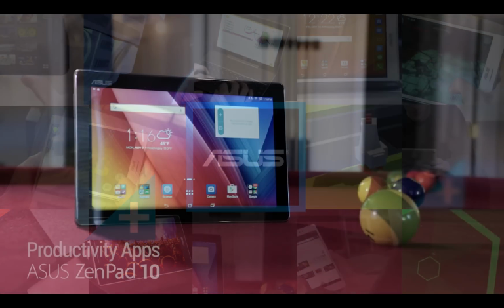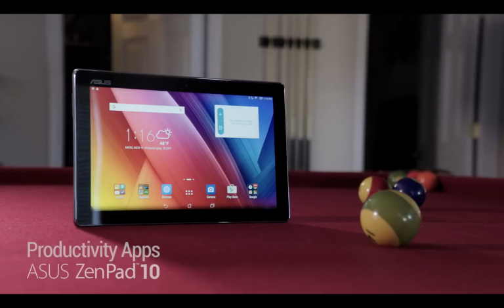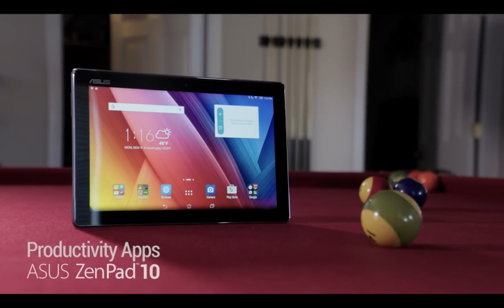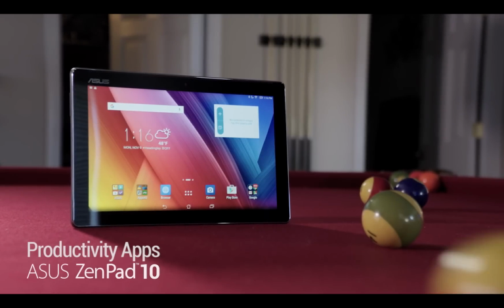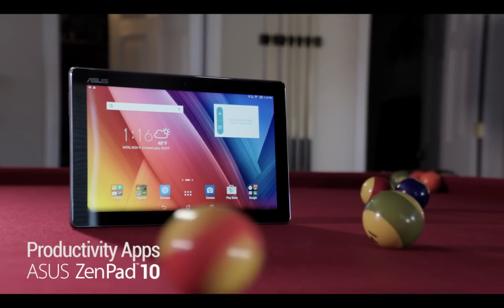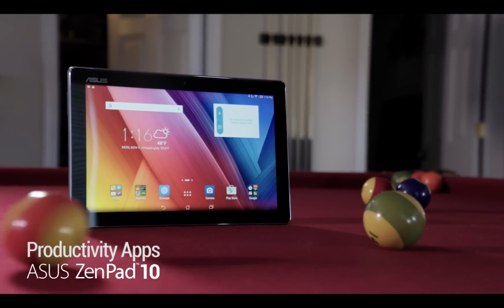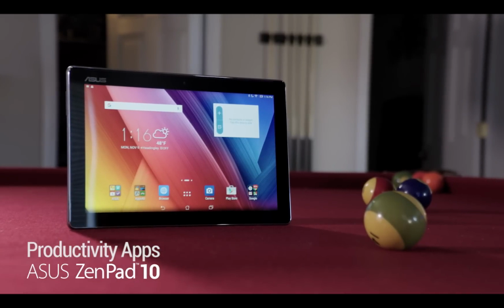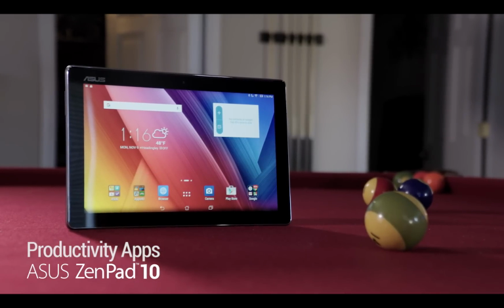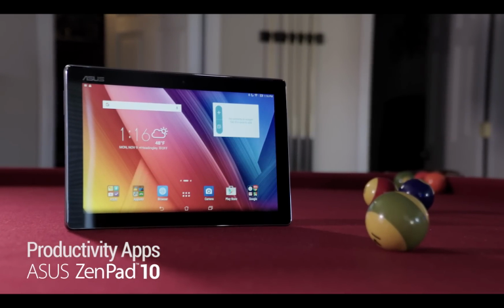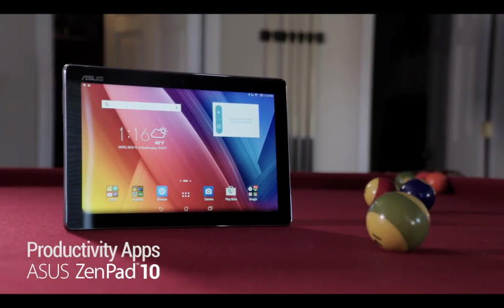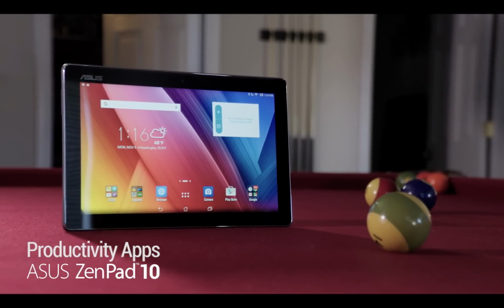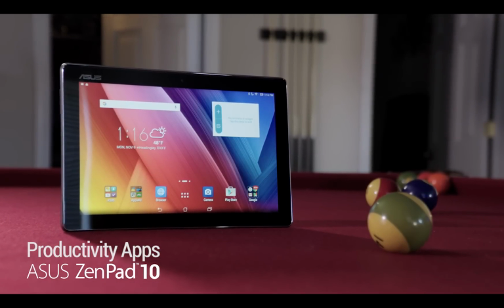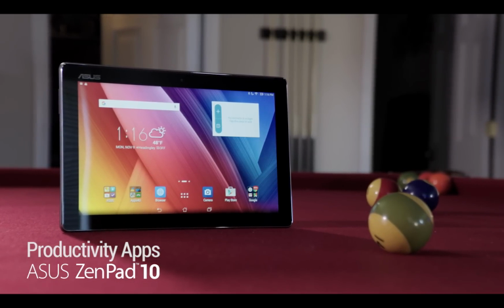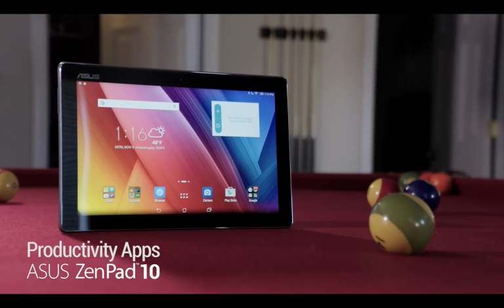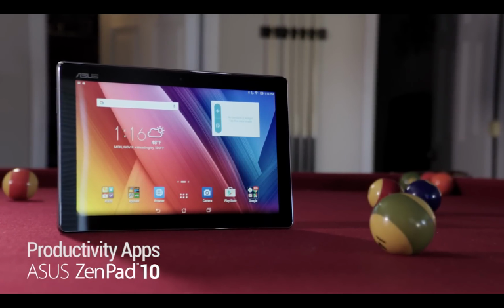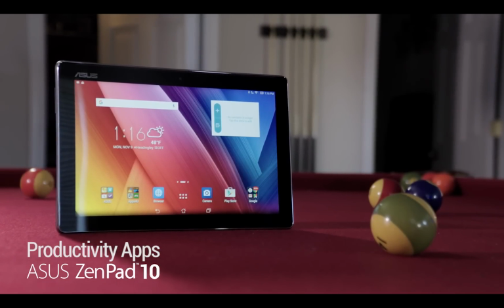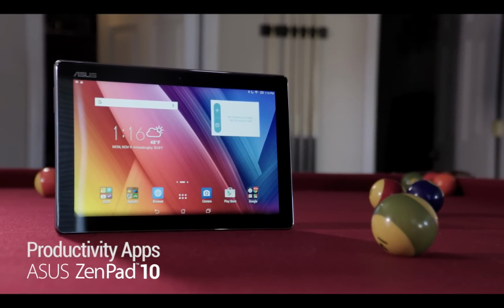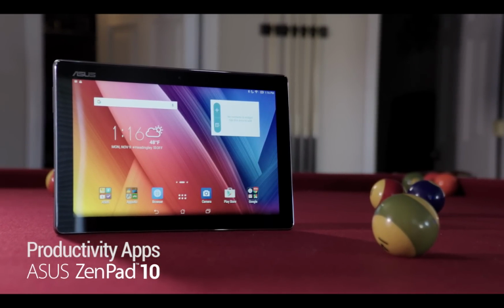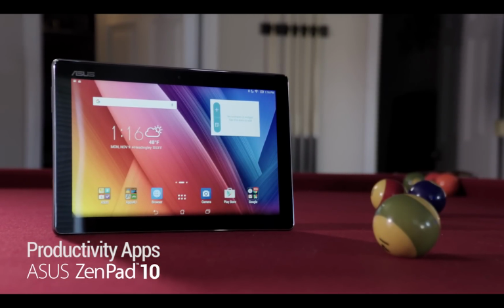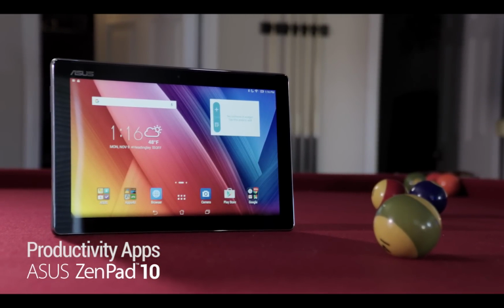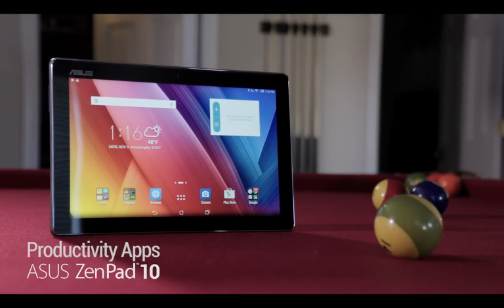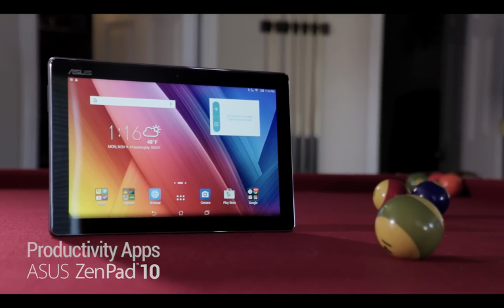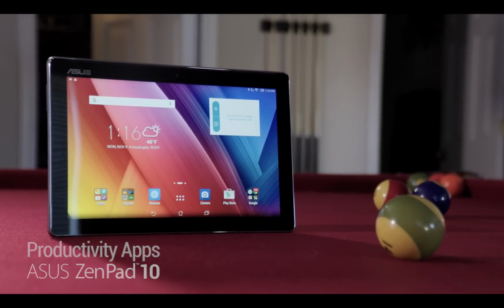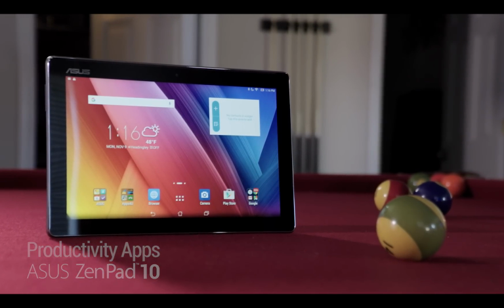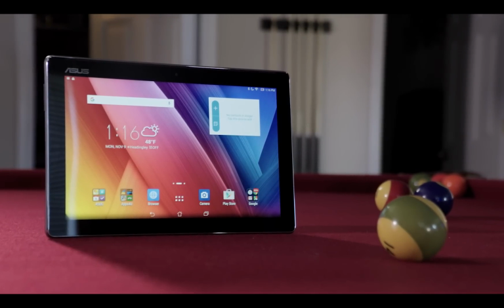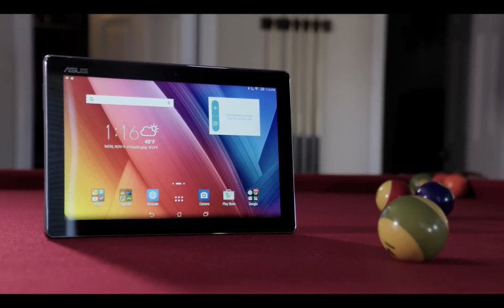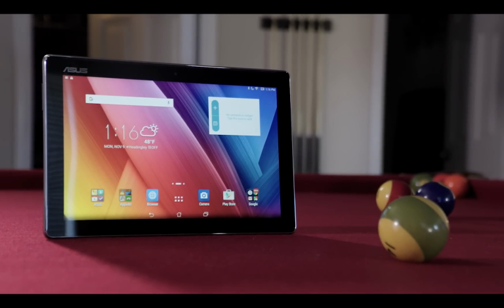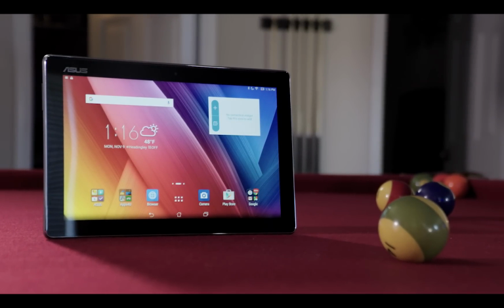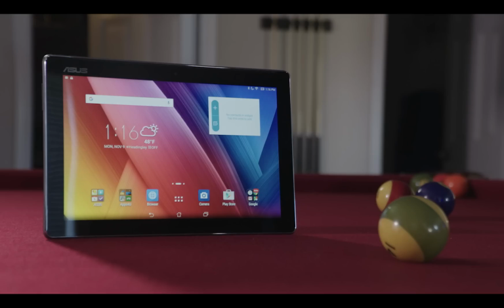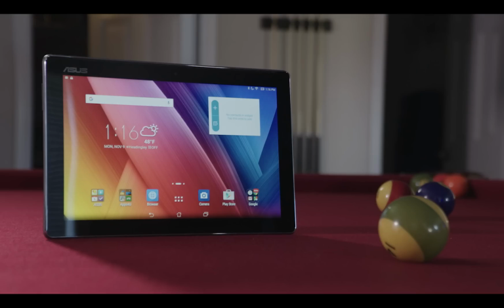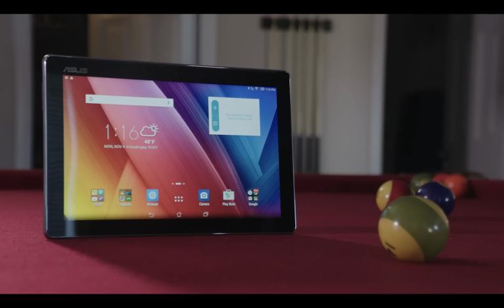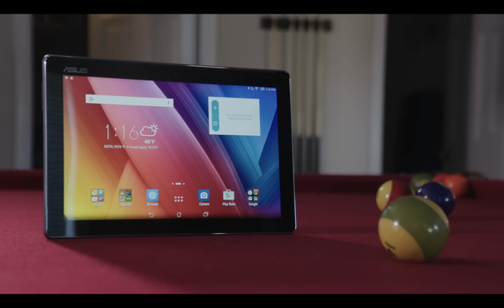The ZenPad 10 is built for getting things done. Let's take a look at some of the best productivity apps you can download.